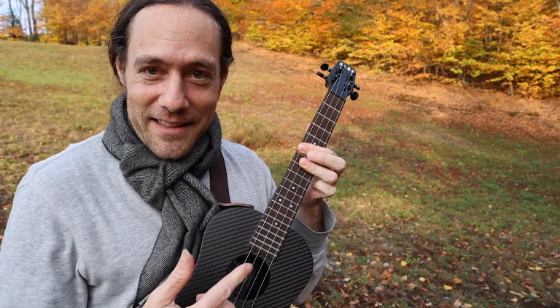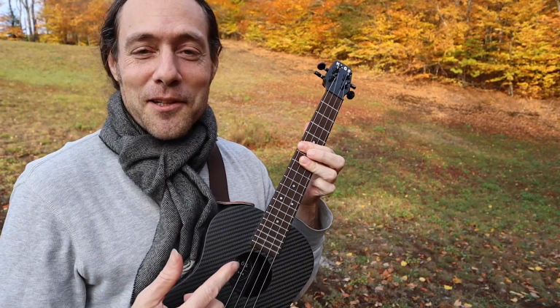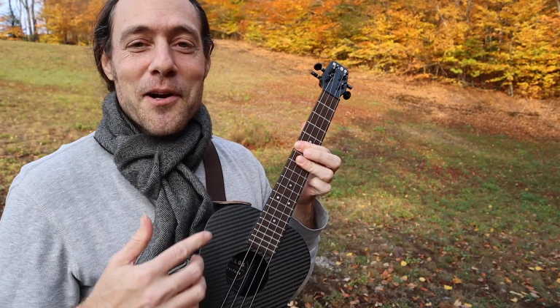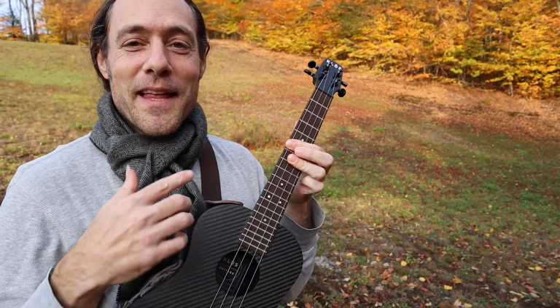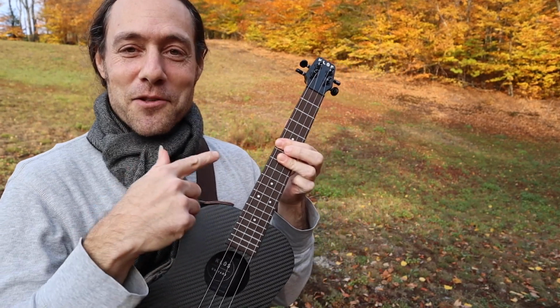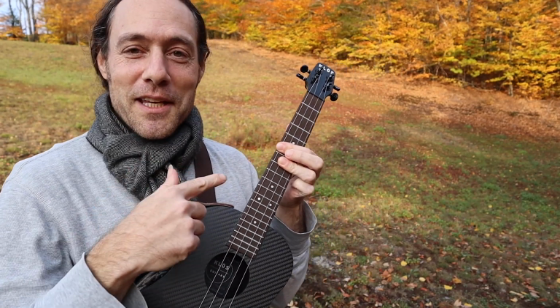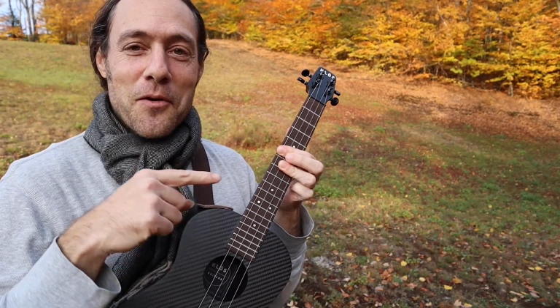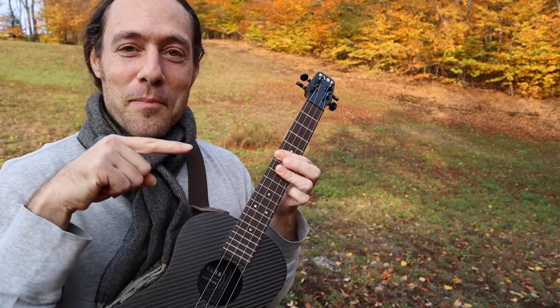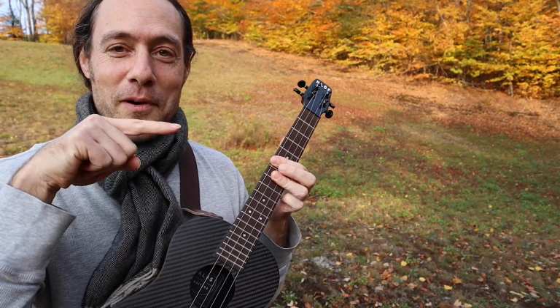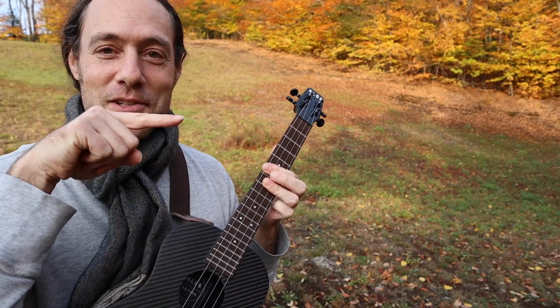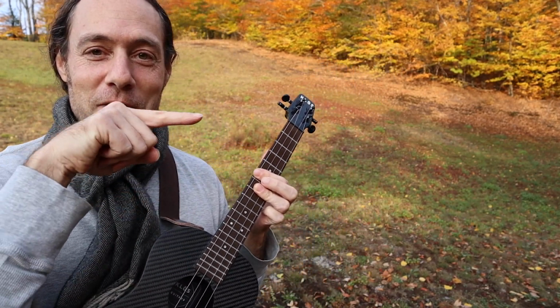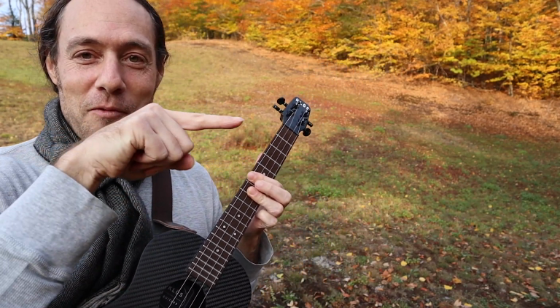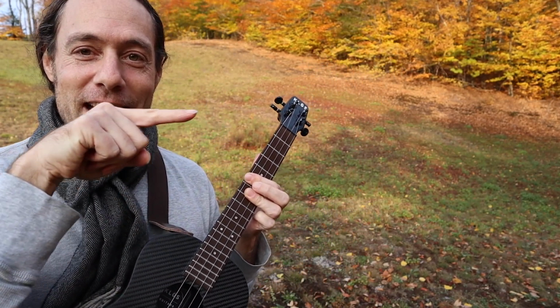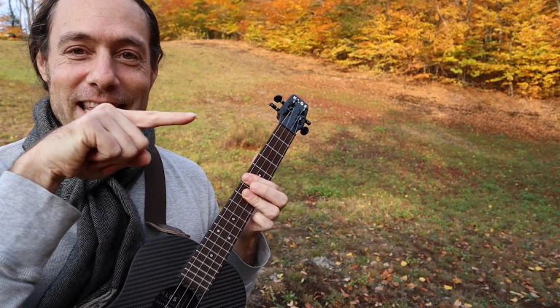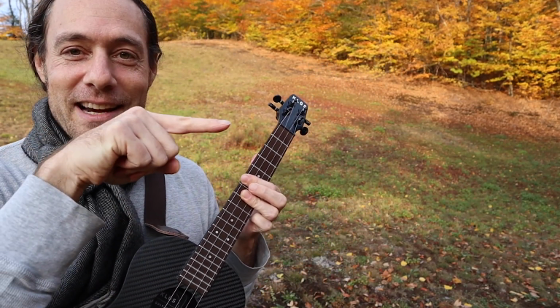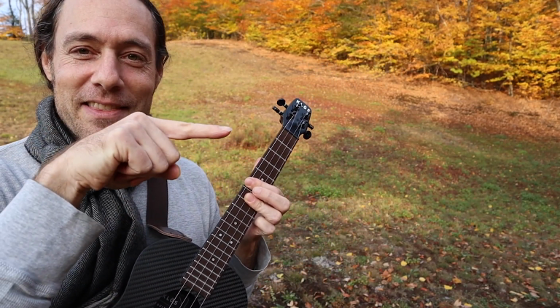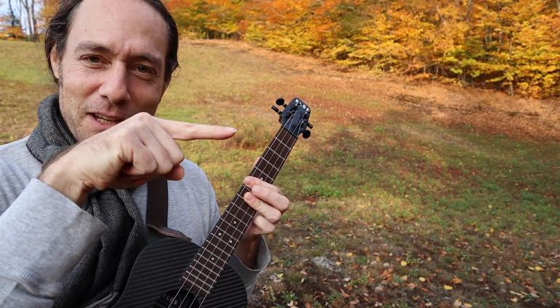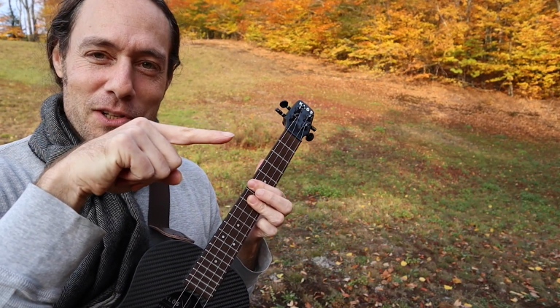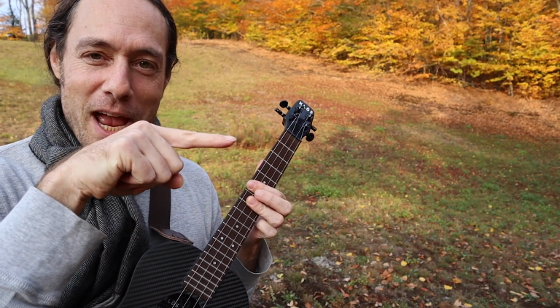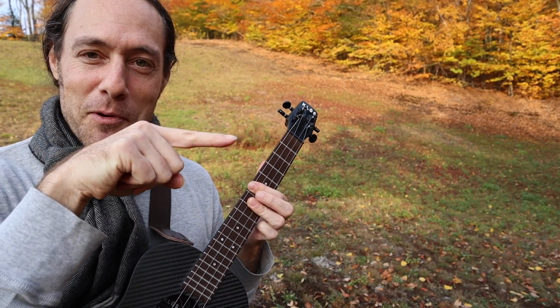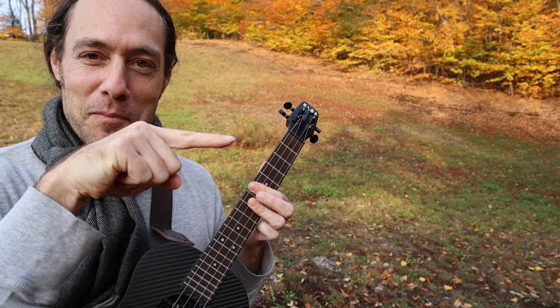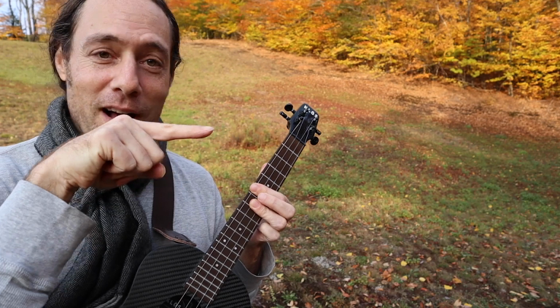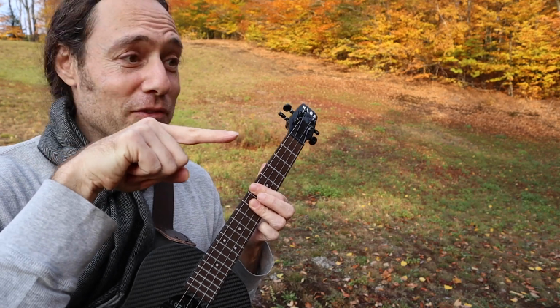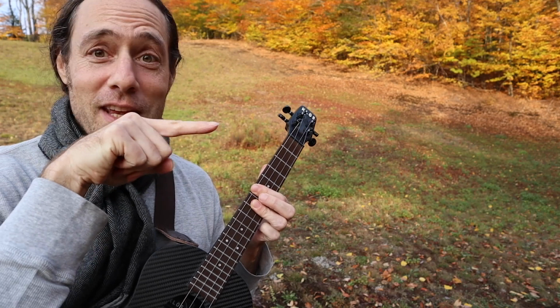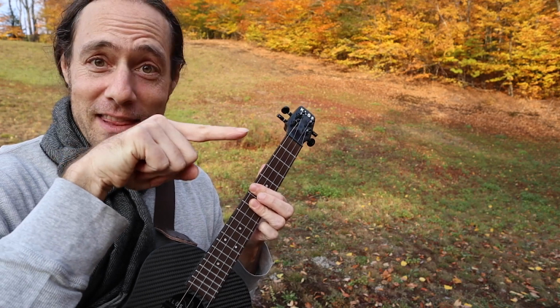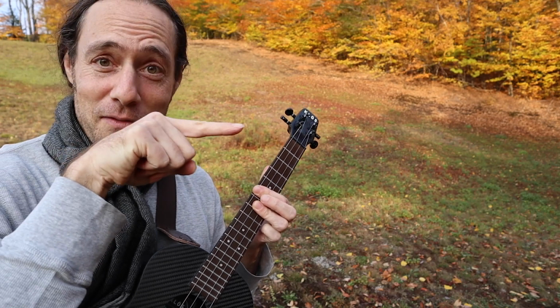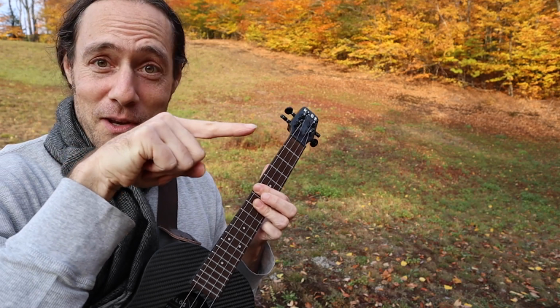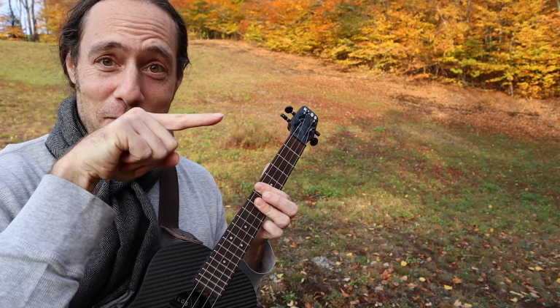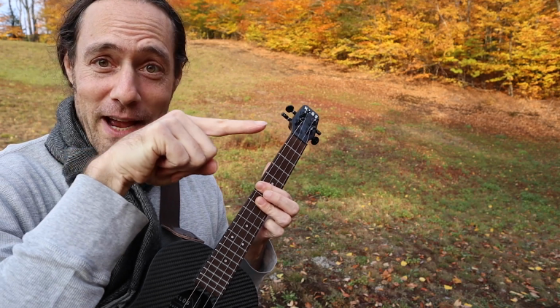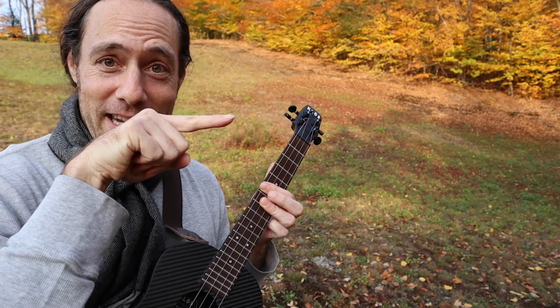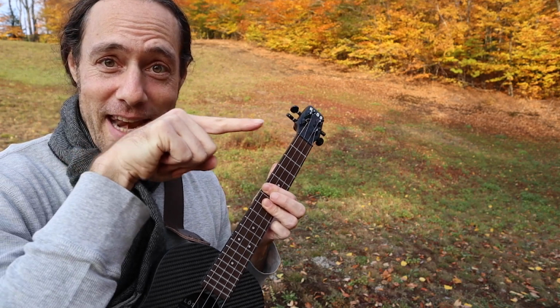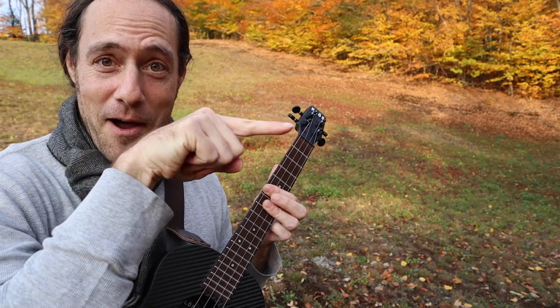Let's learn that tricky chord progression right here. Thanks for jamming with me. I'll see you in the video right now.